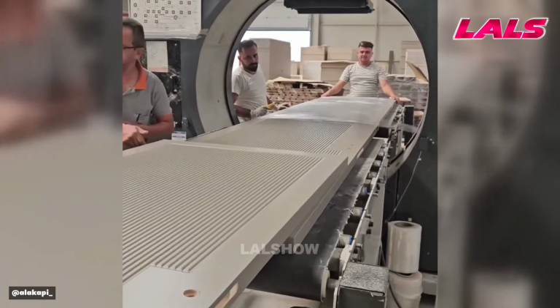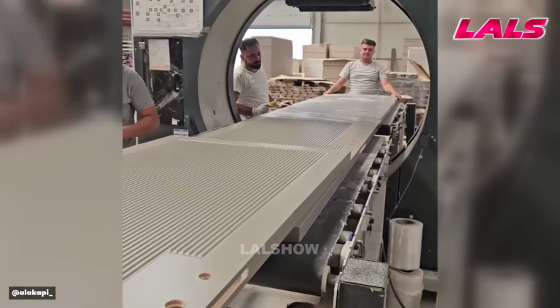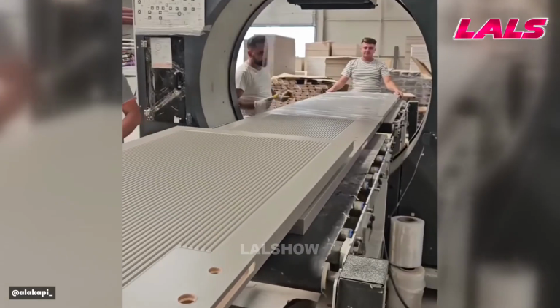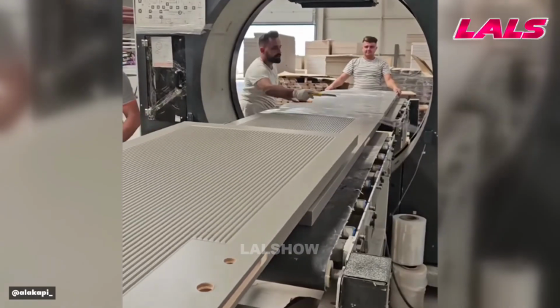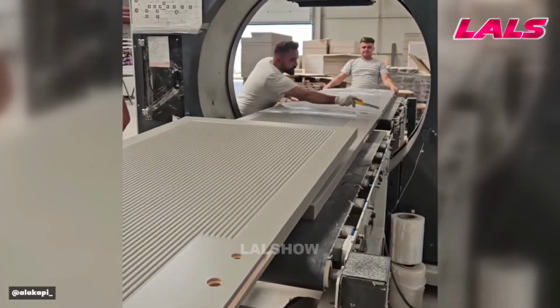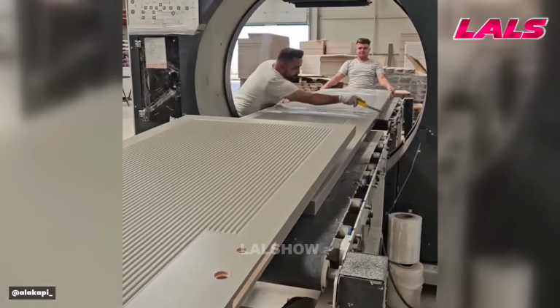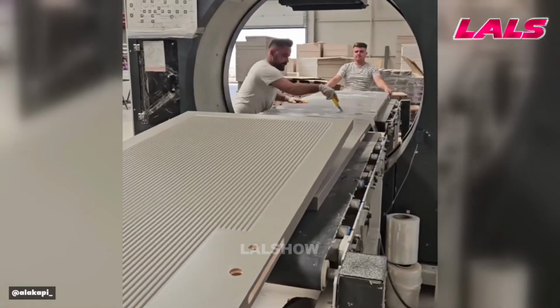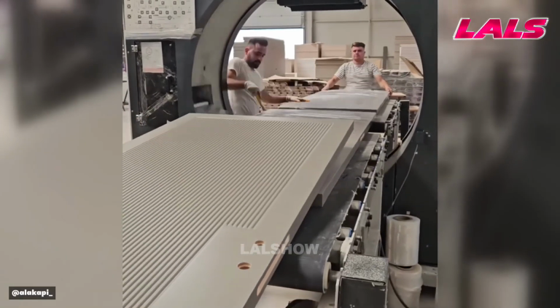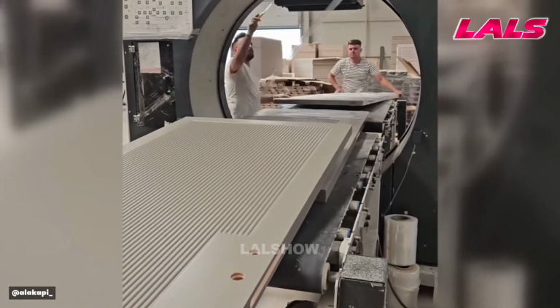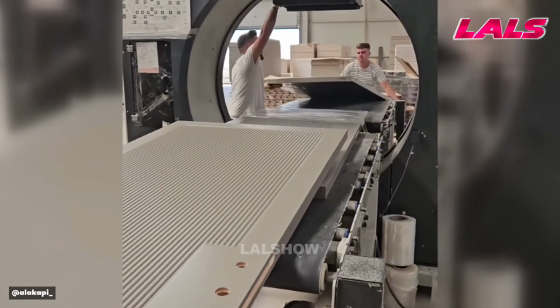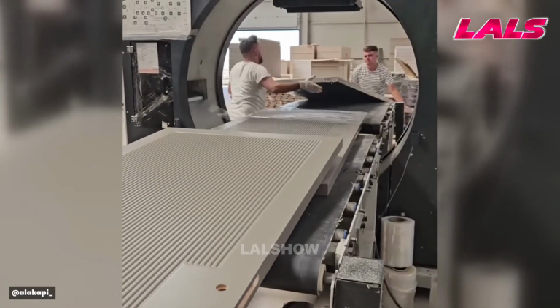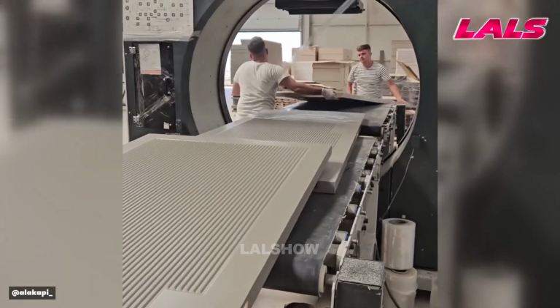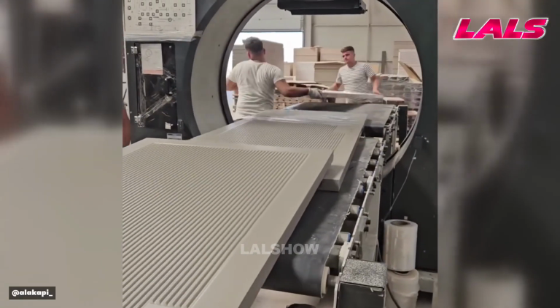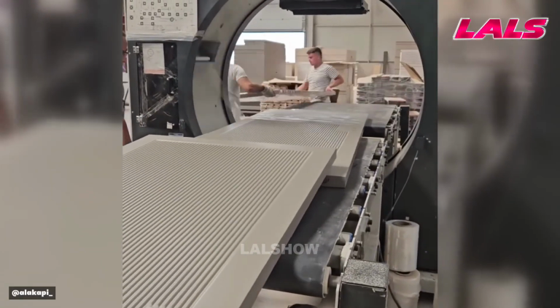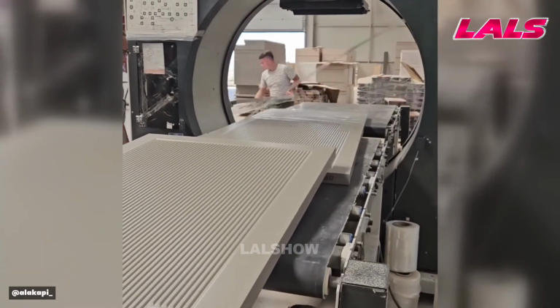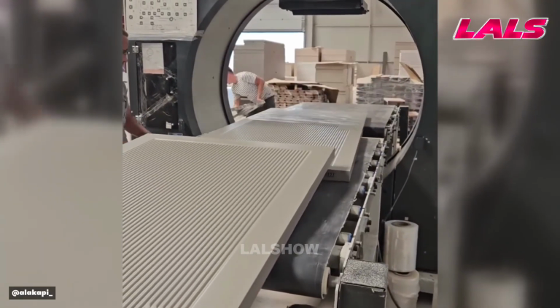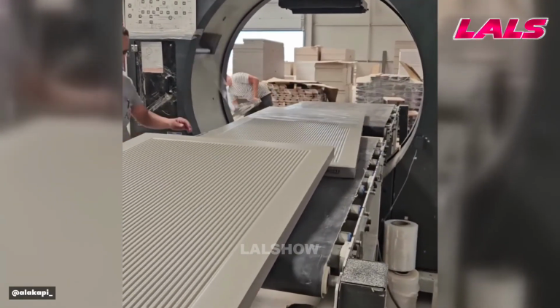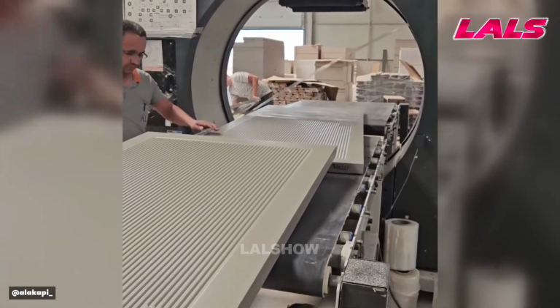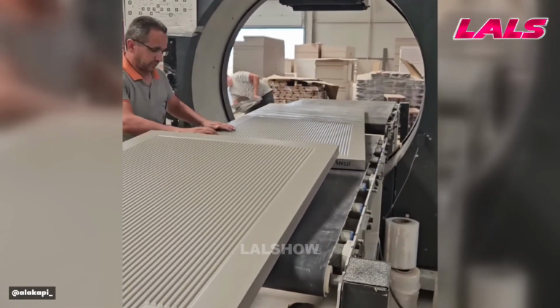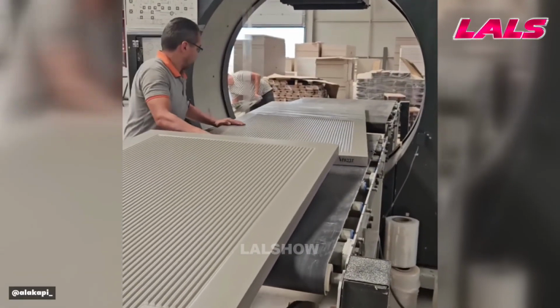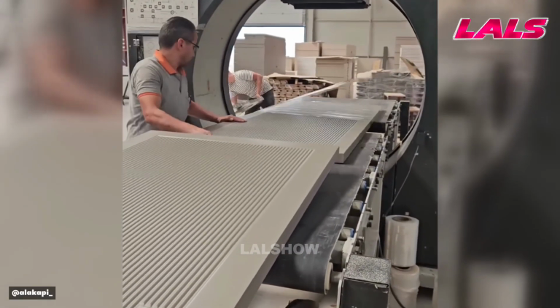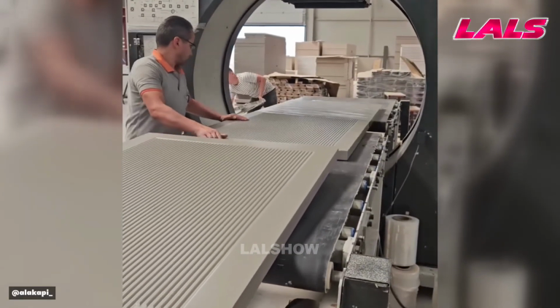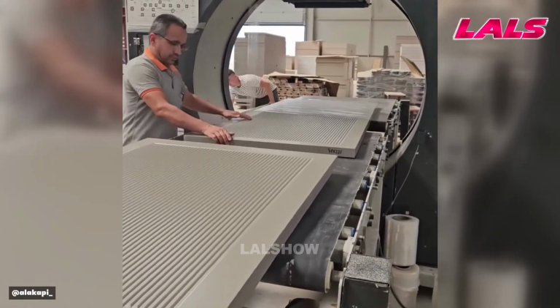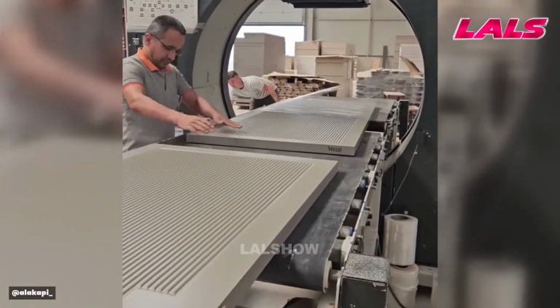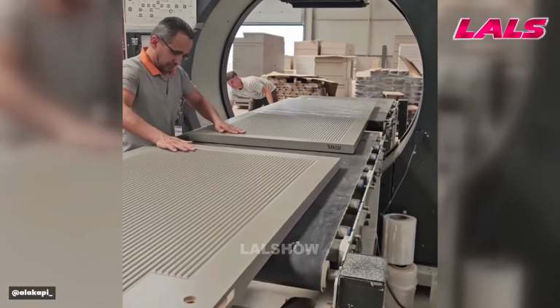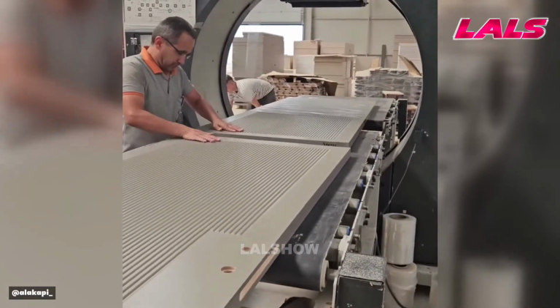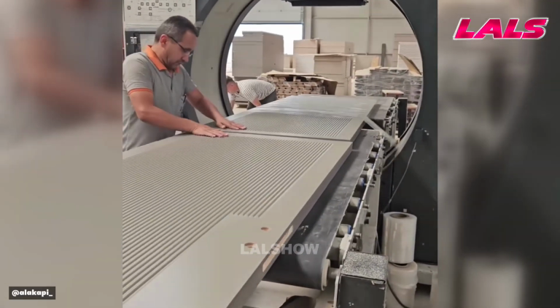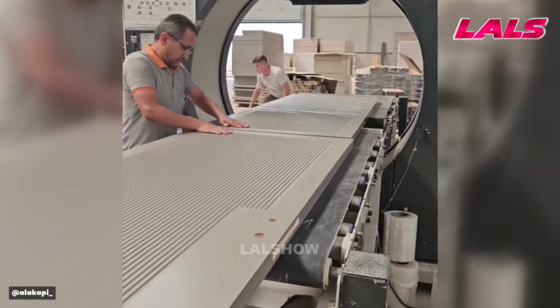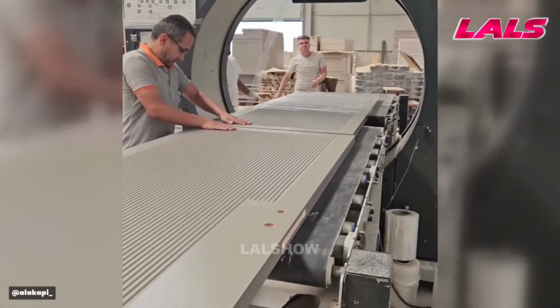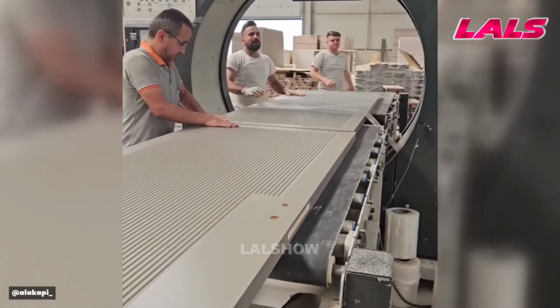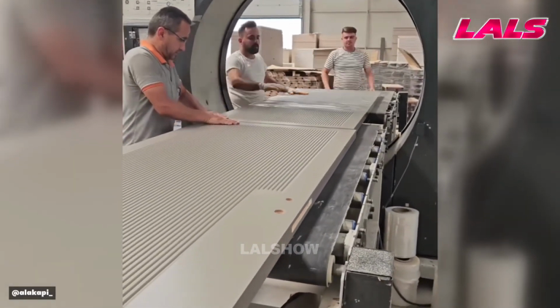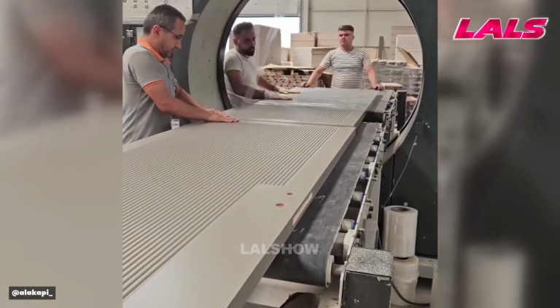Pedals move through an automated packaging line that protects their surfaces and preserves product quality.